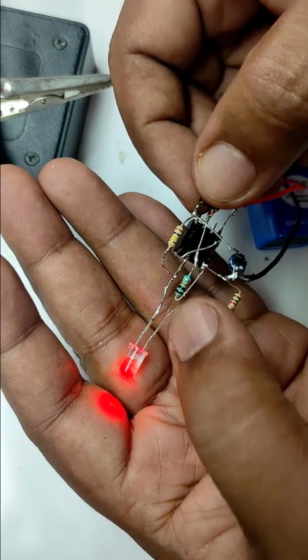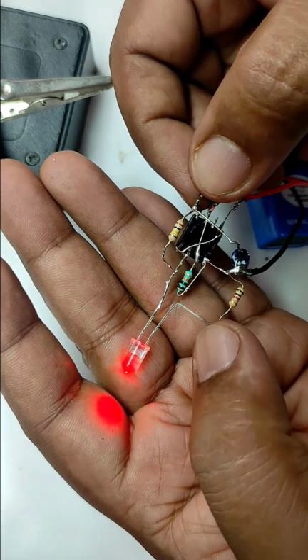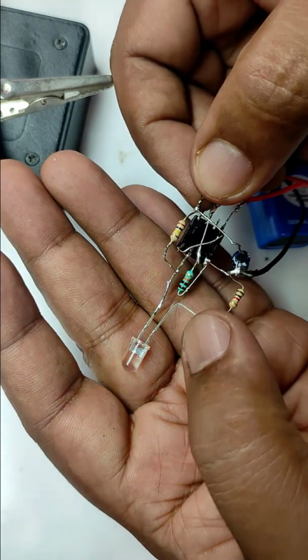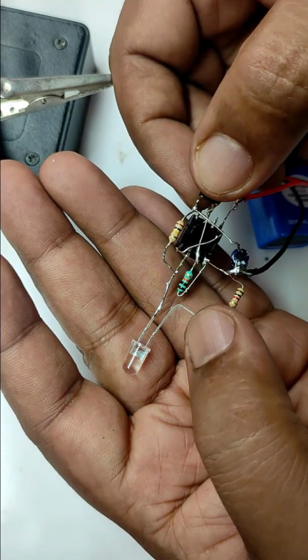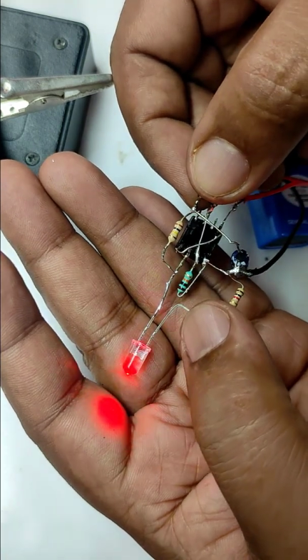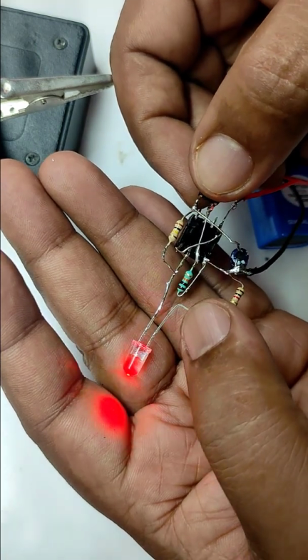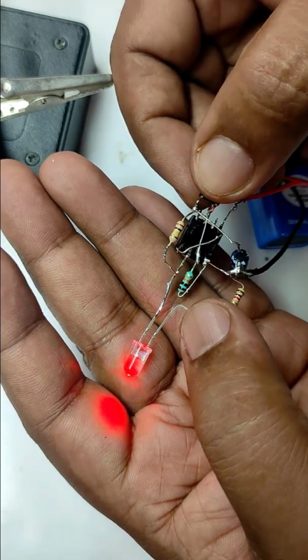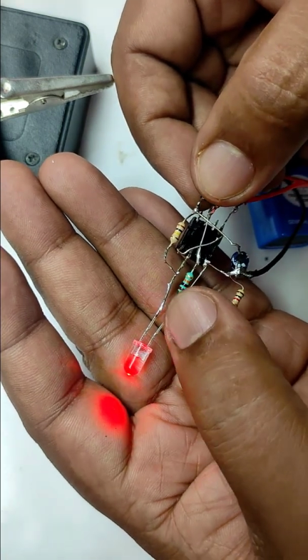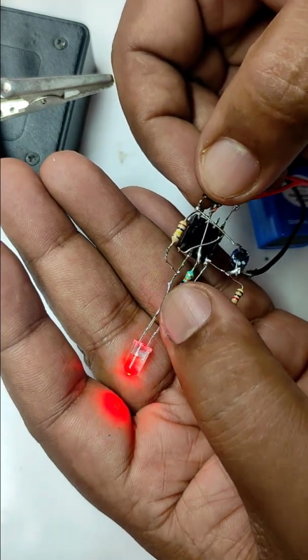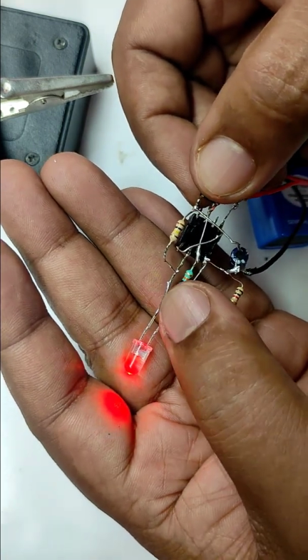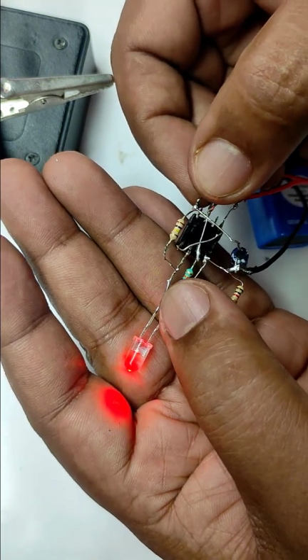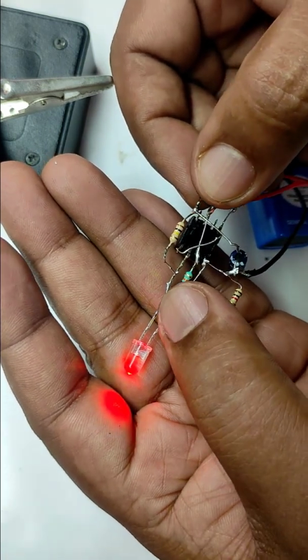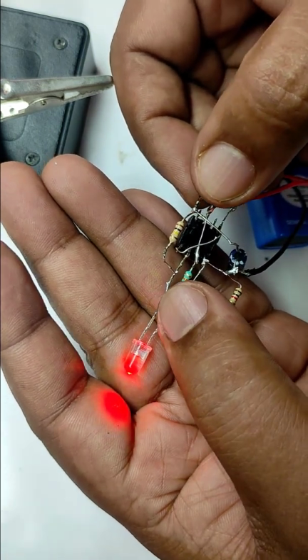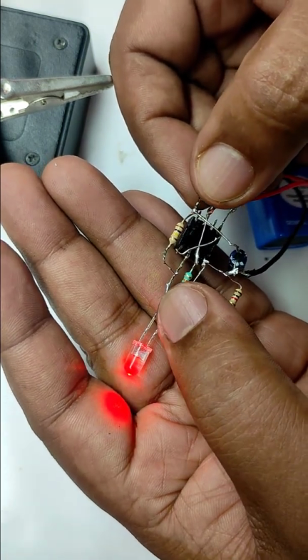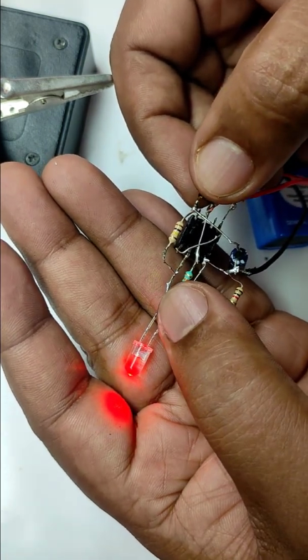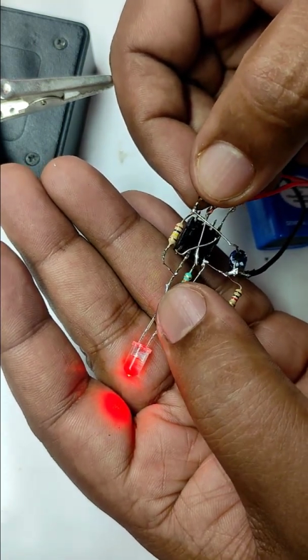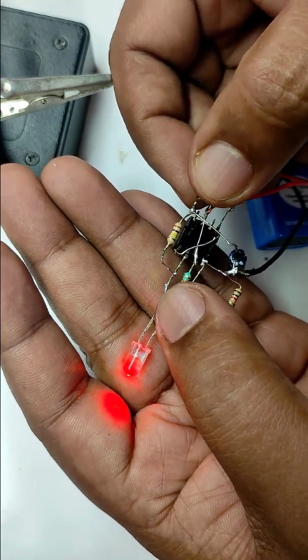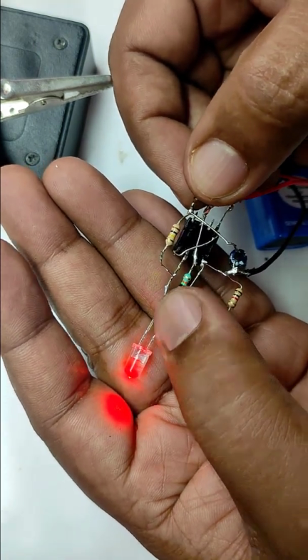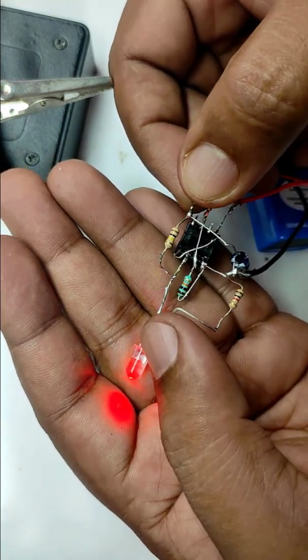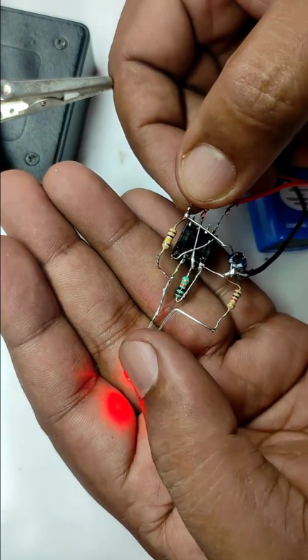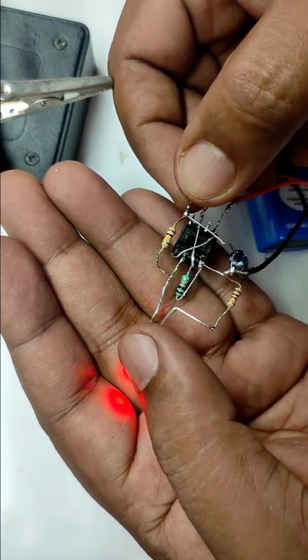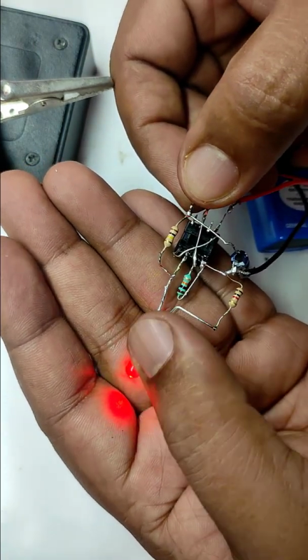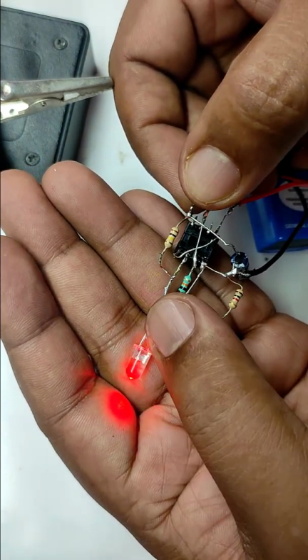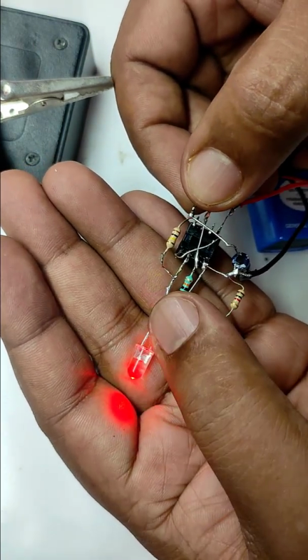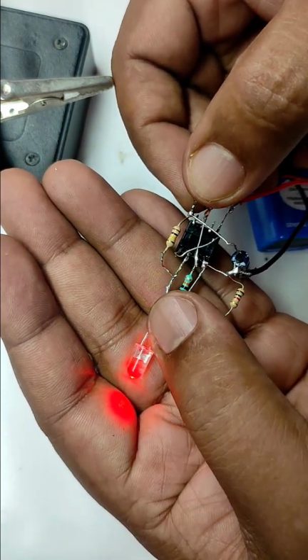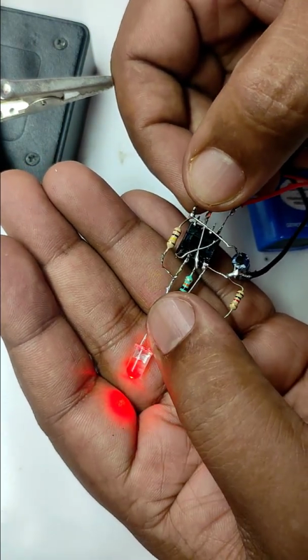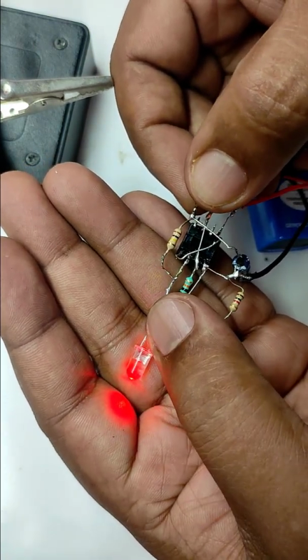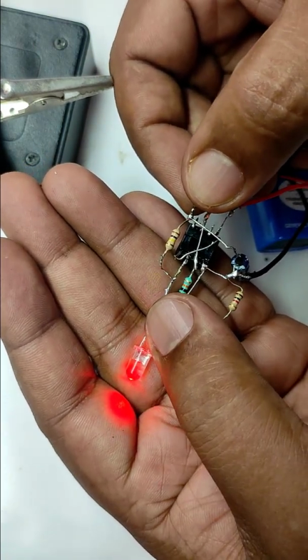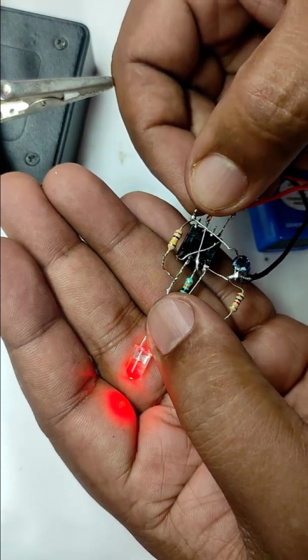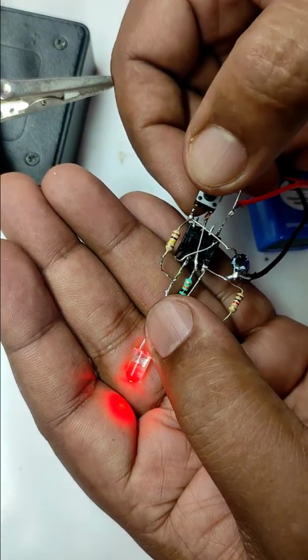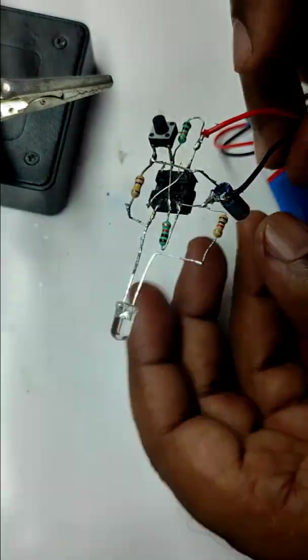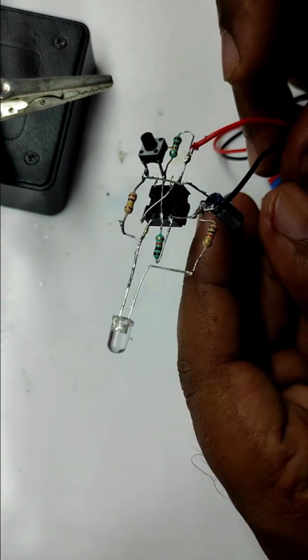If you are pressing the switch rapidly, this will fail. You can see that output is totally failing.